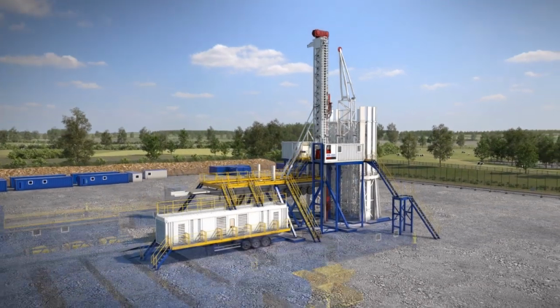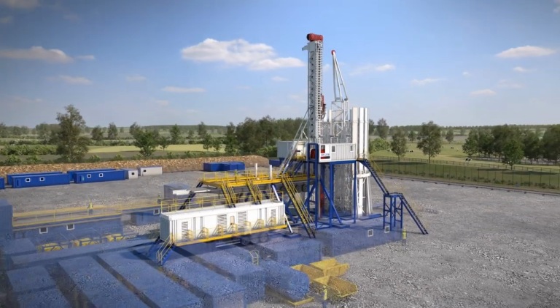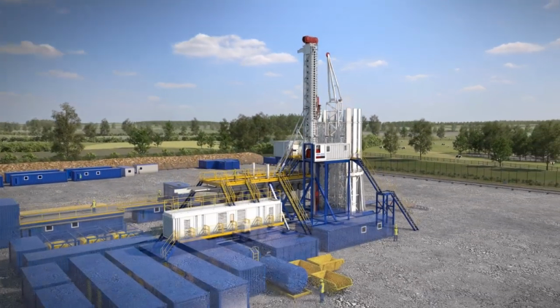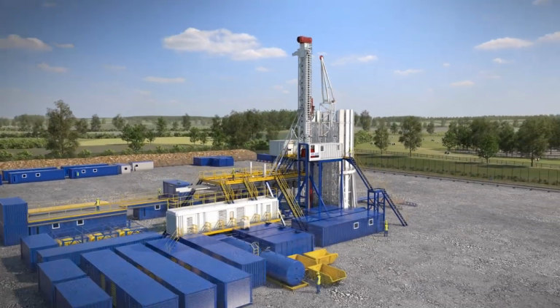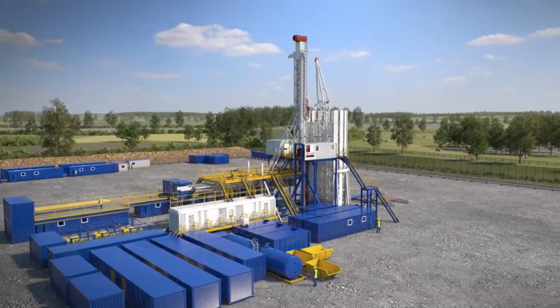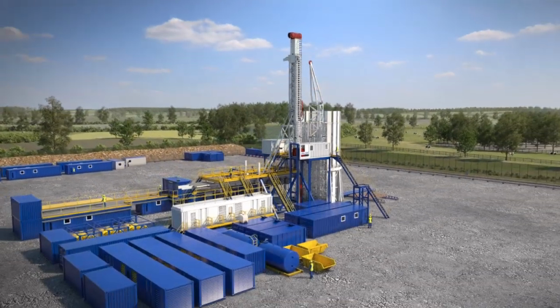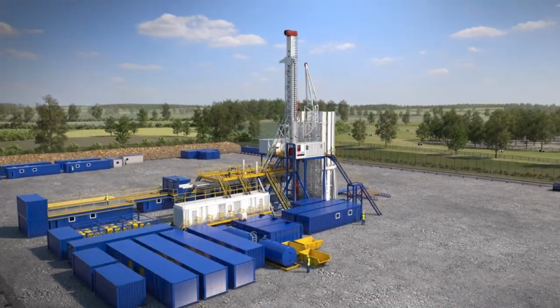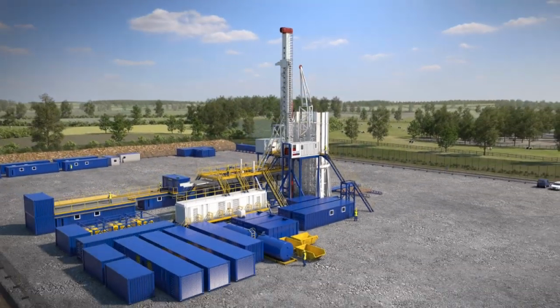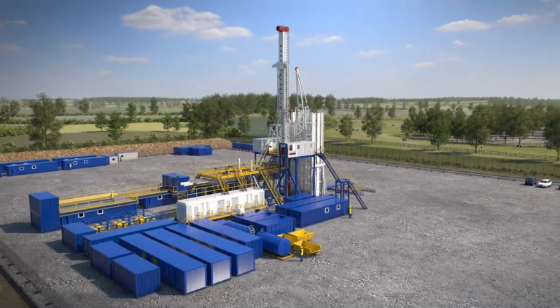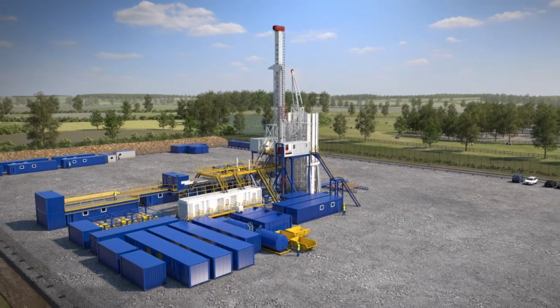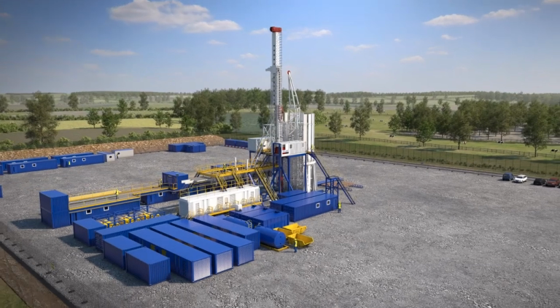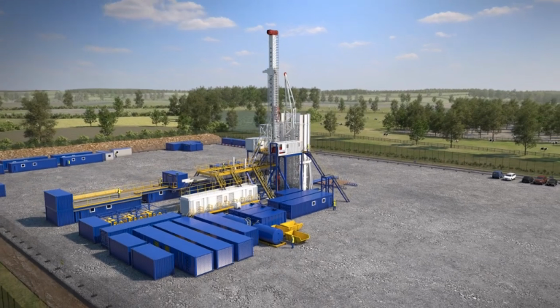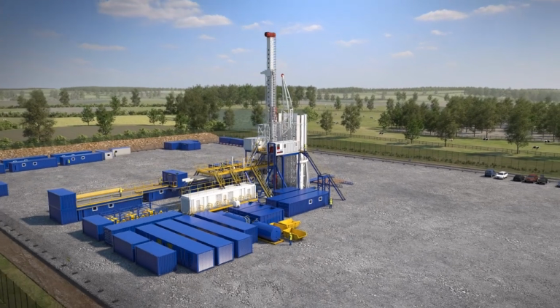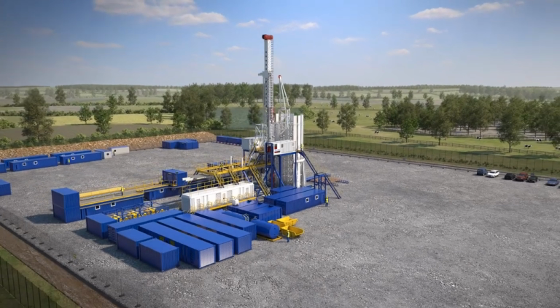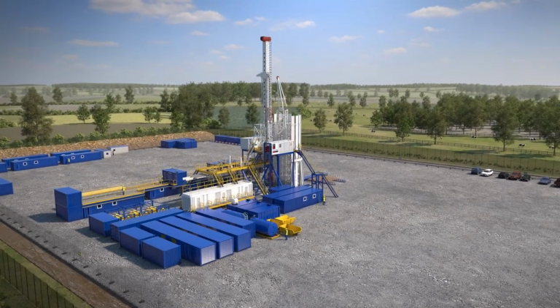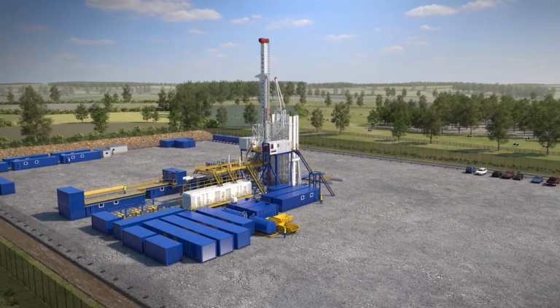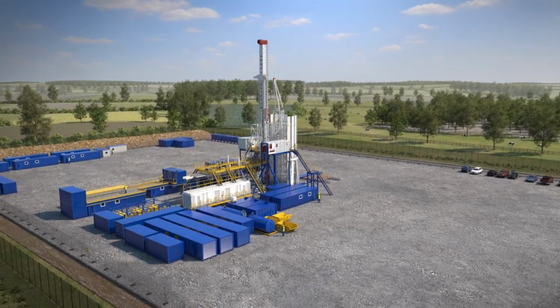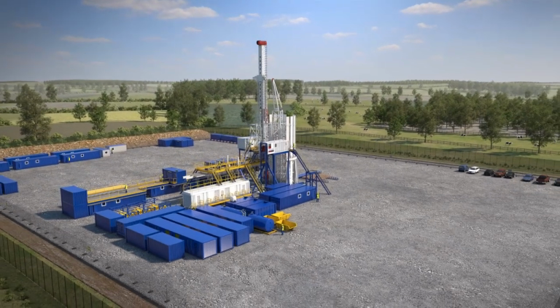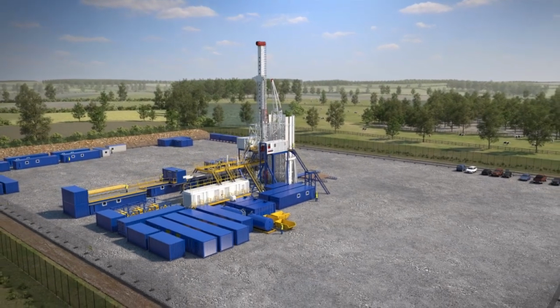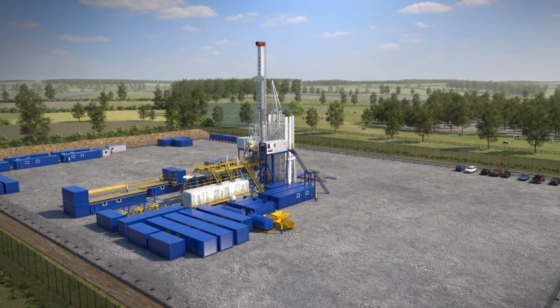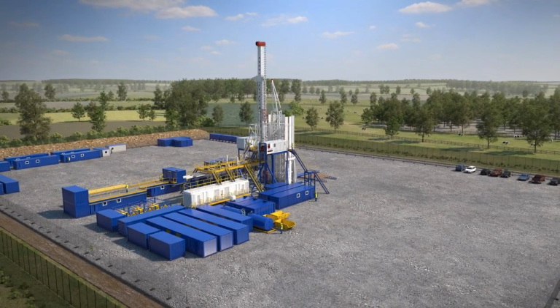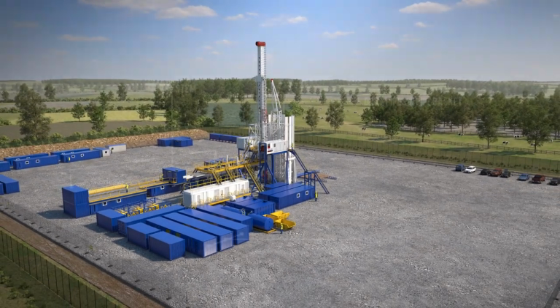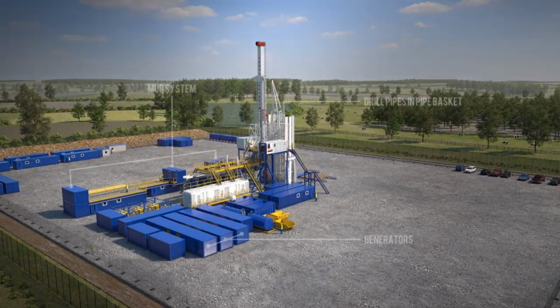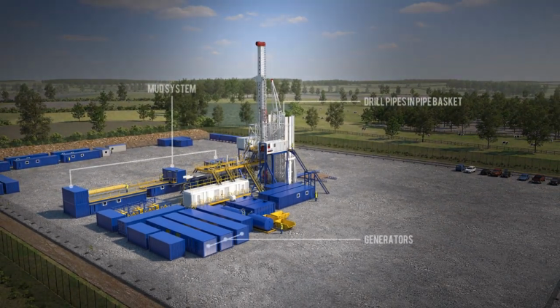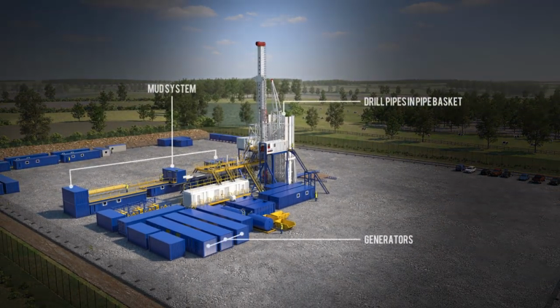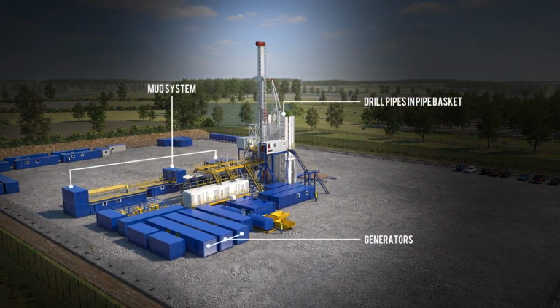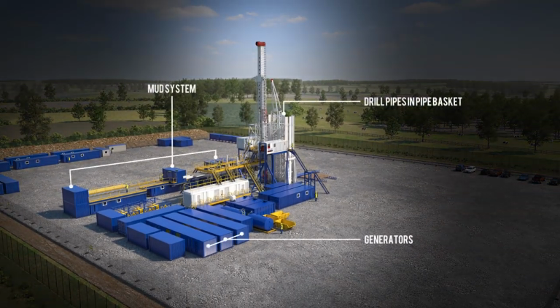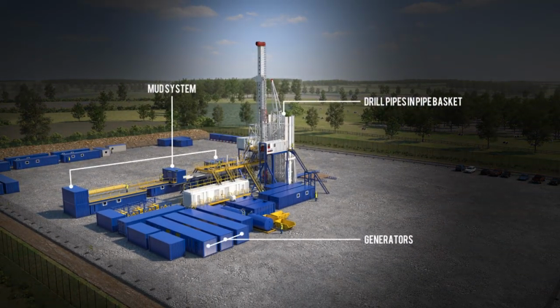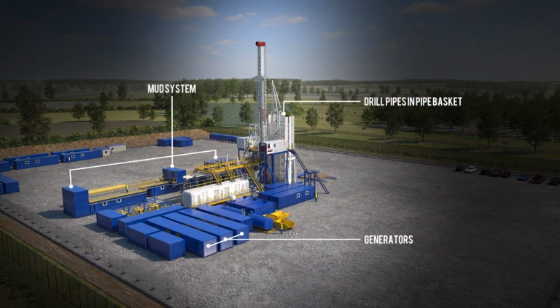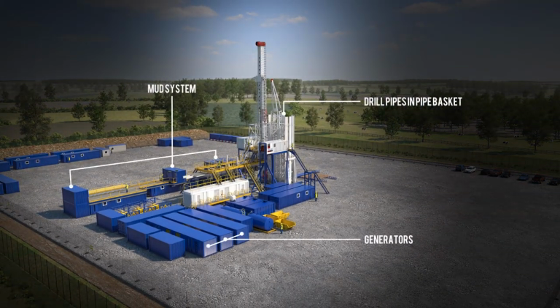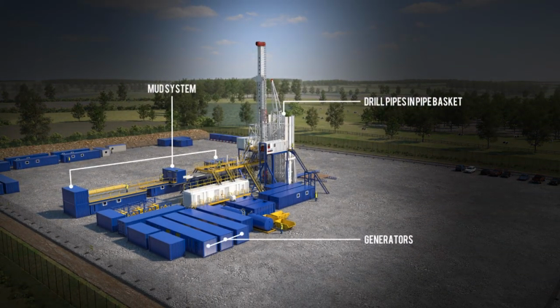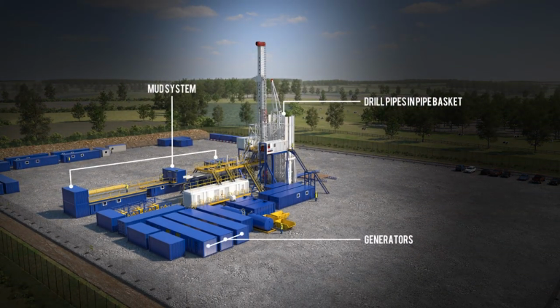Monitoring equipment is installed within the site to allow us to monitor the ground gas, ground water quality and ground water level.